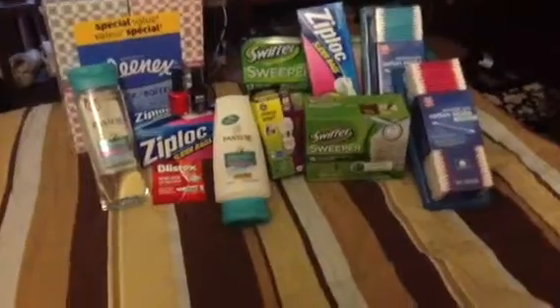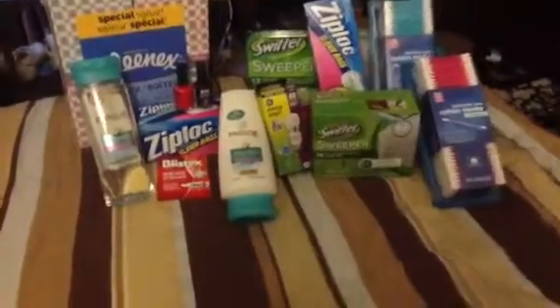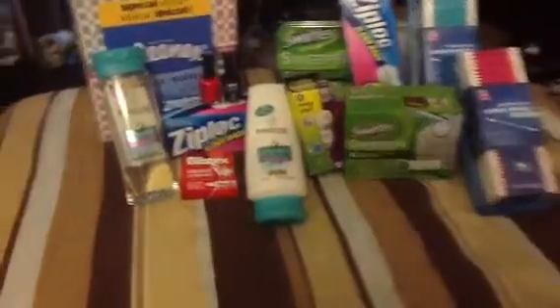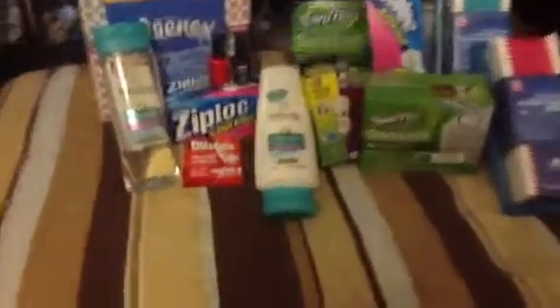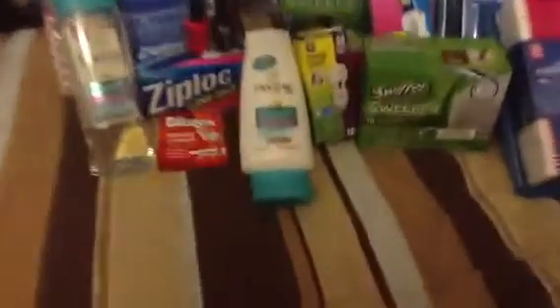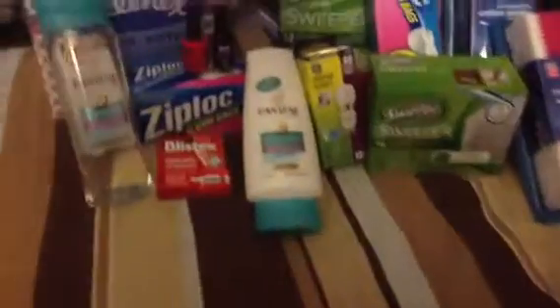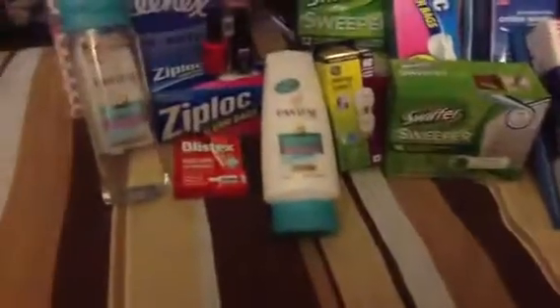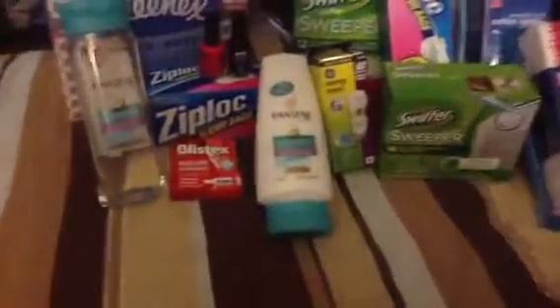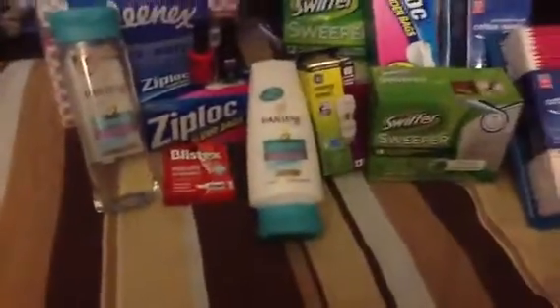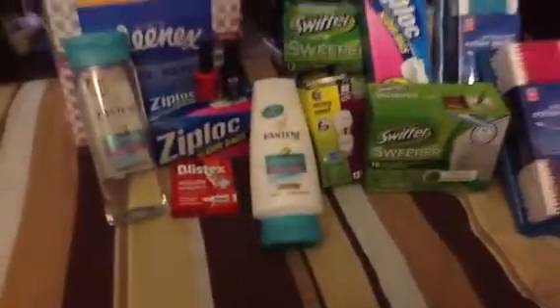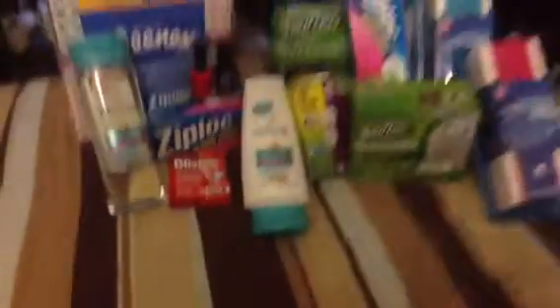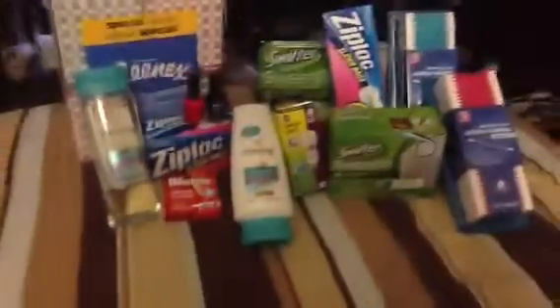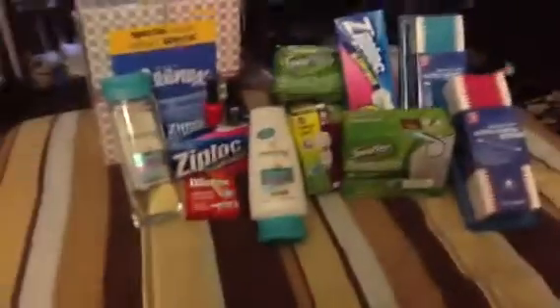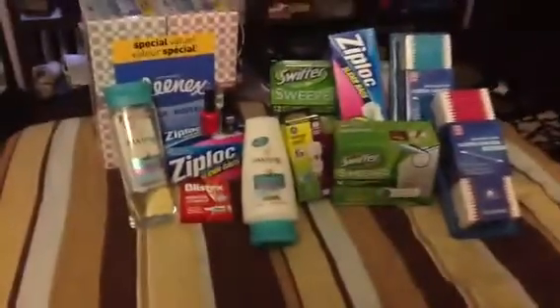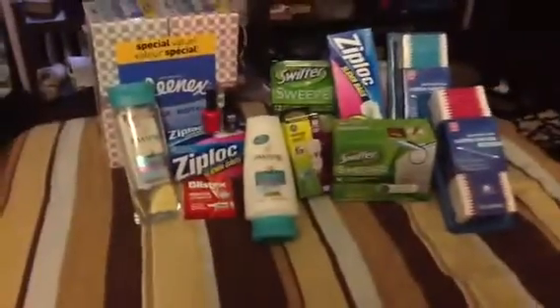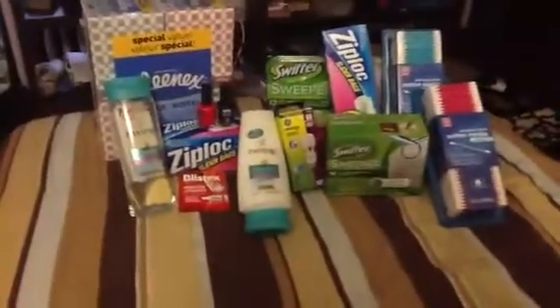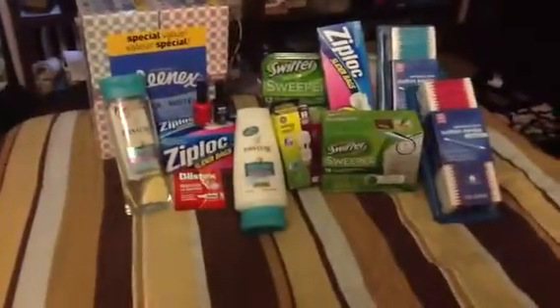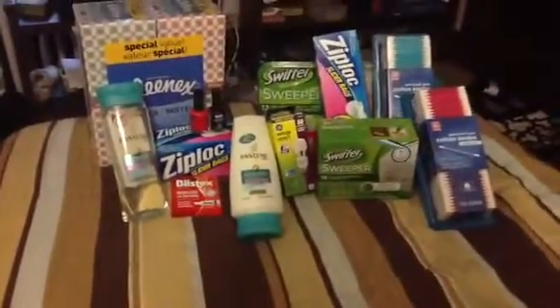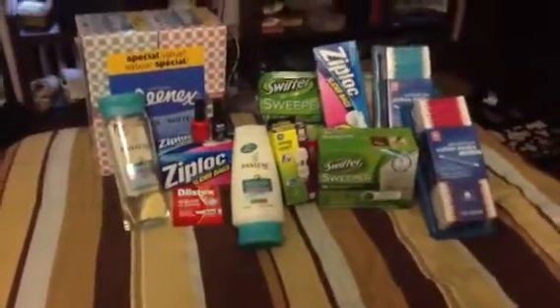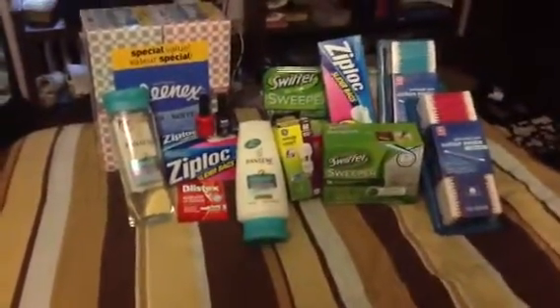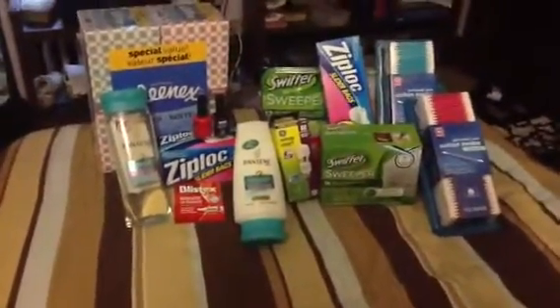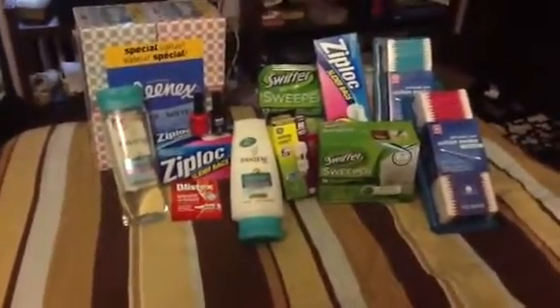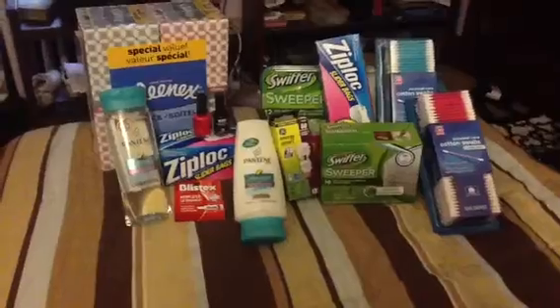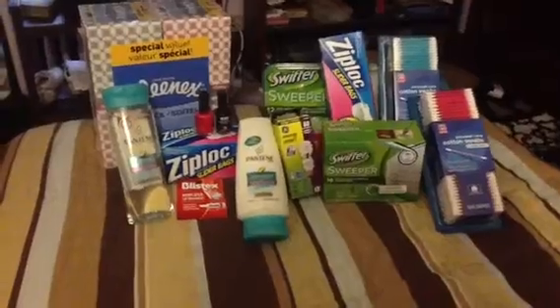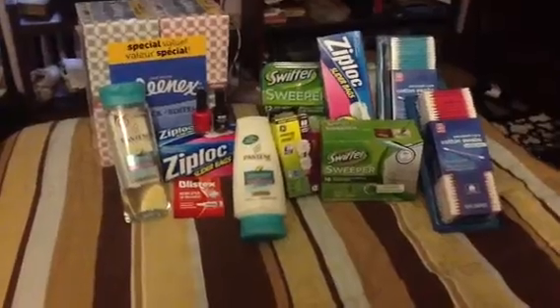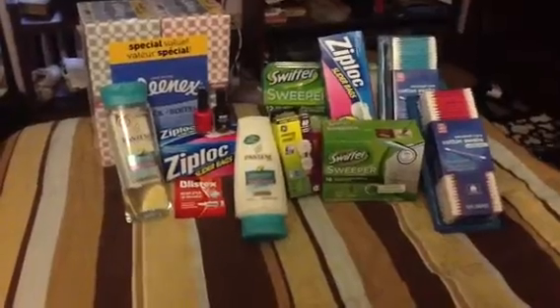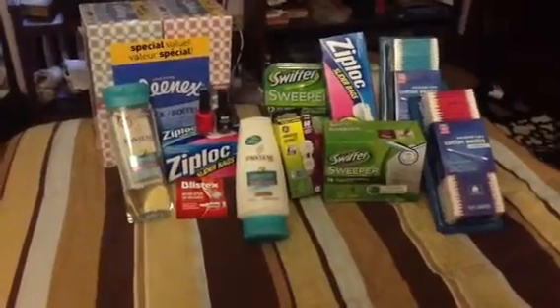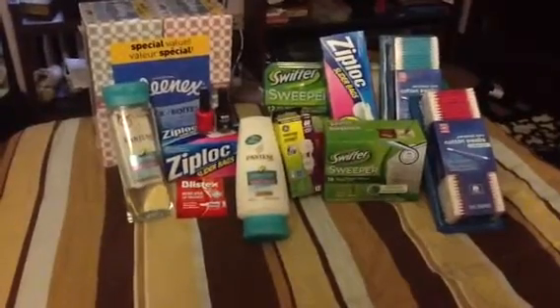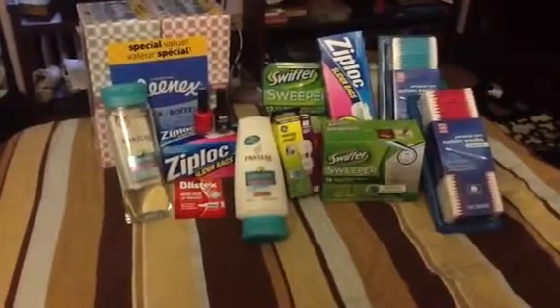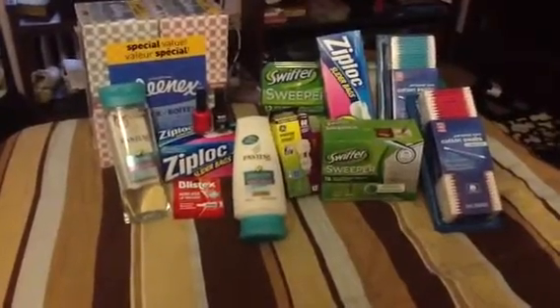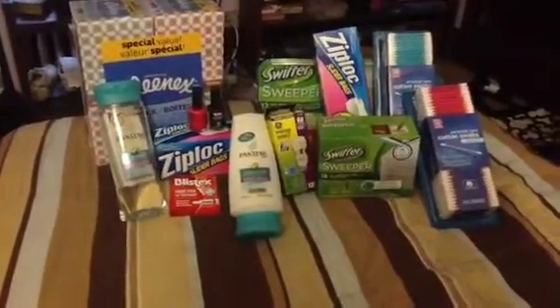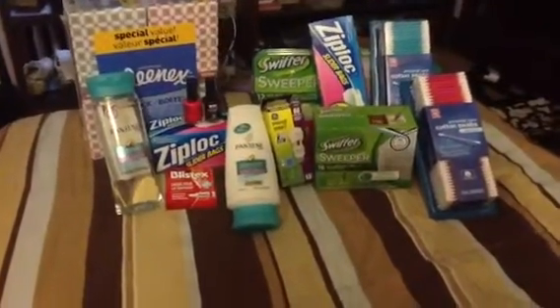The Blistex down there is a dollar fifty, and you get back a dollar fifty in up rewards.